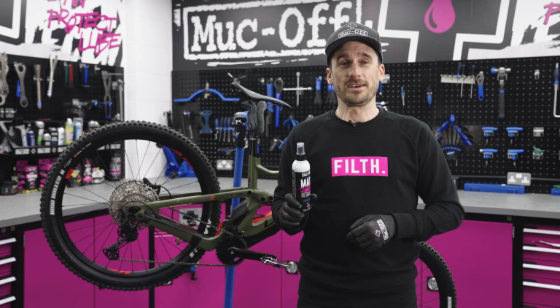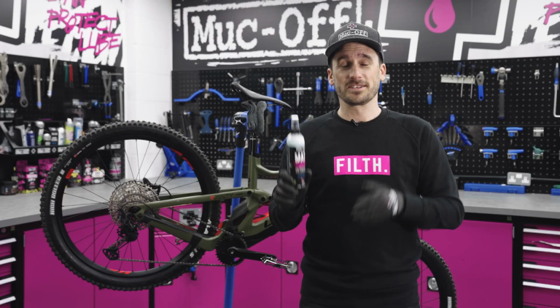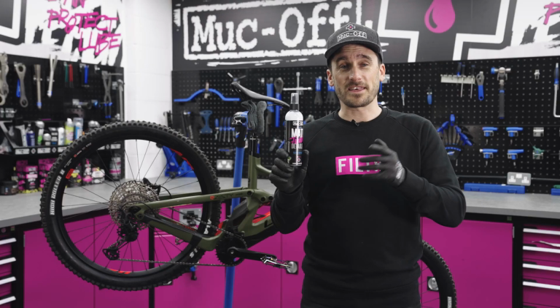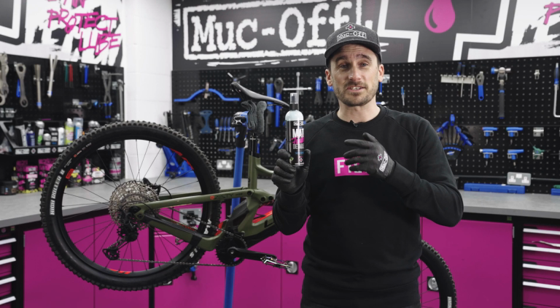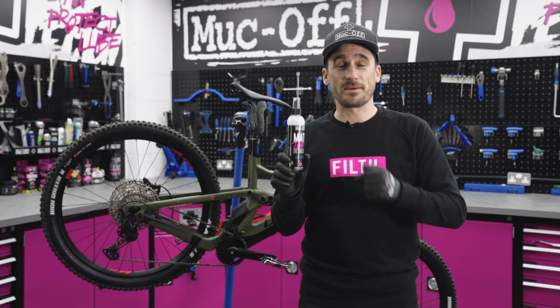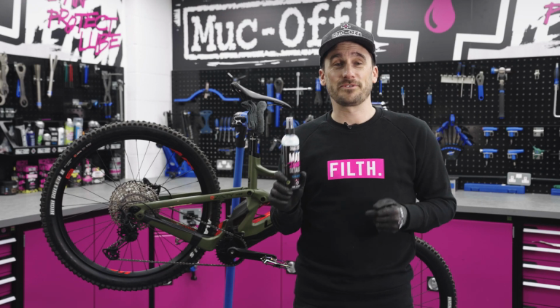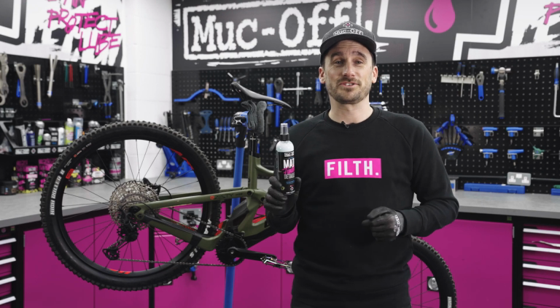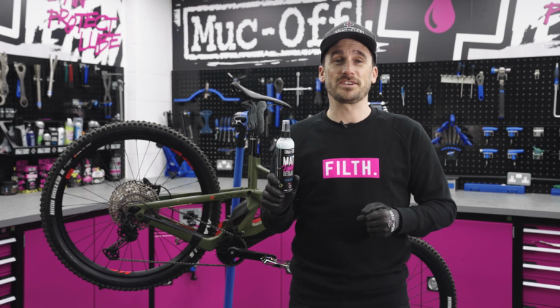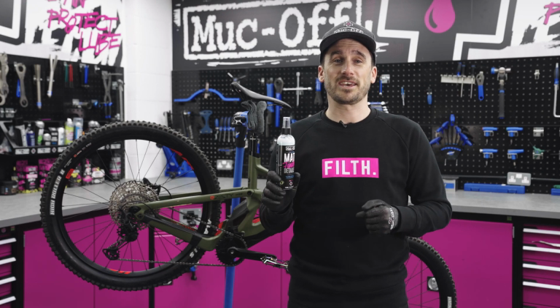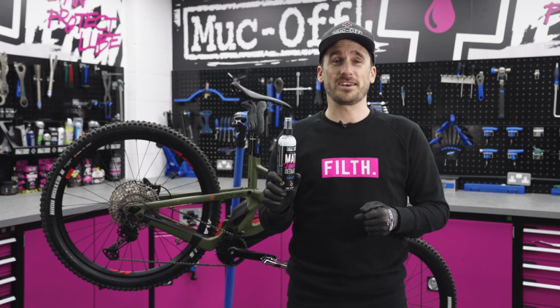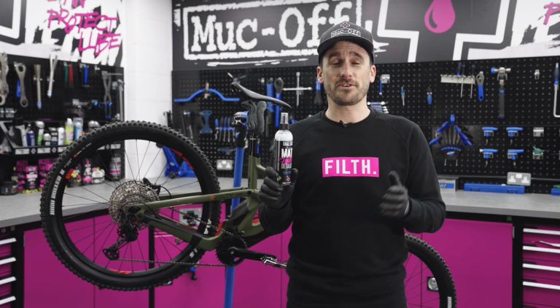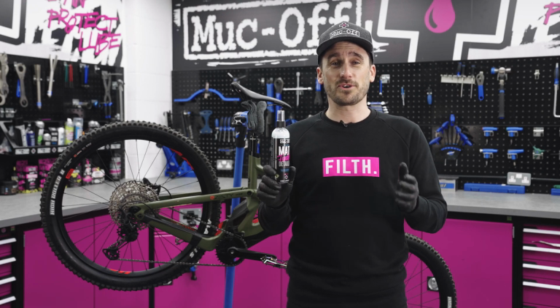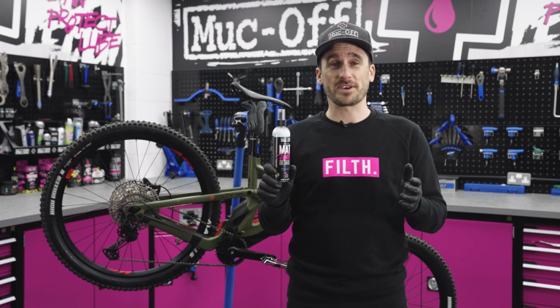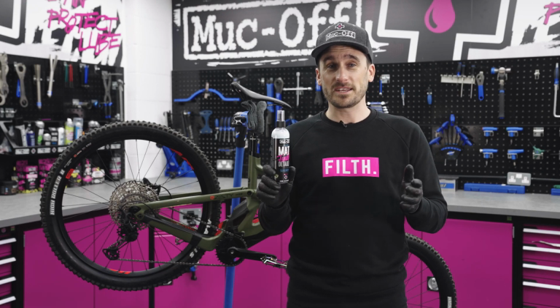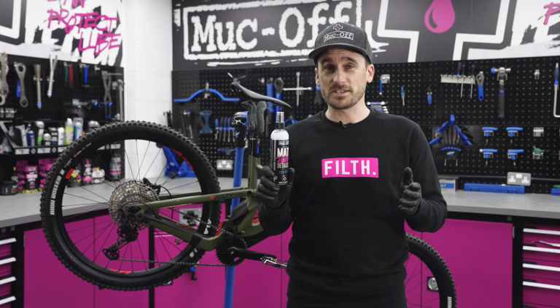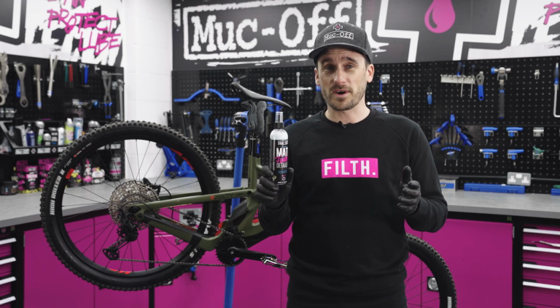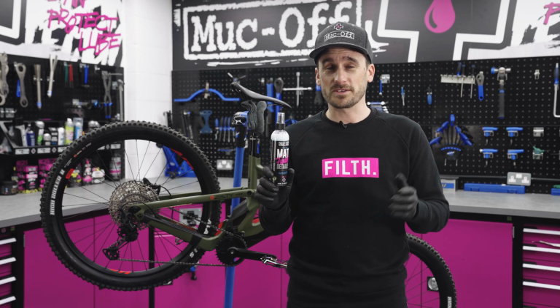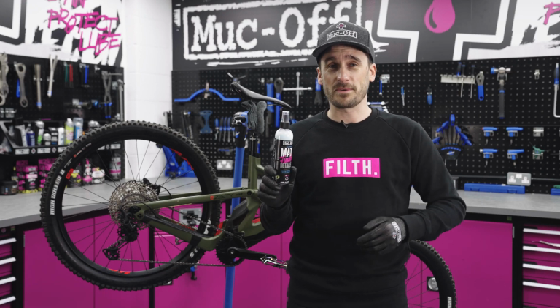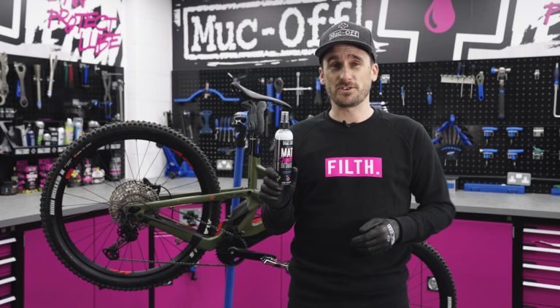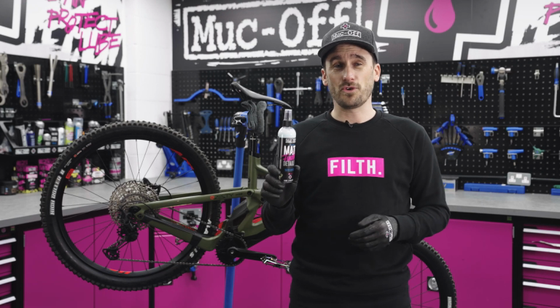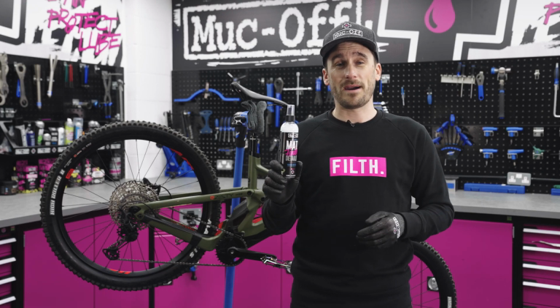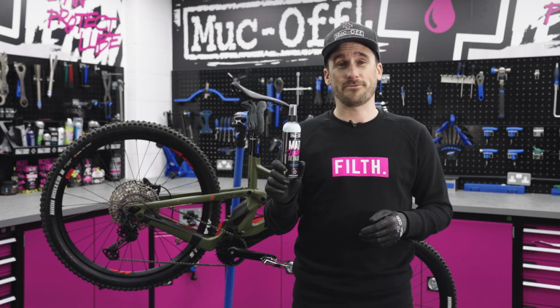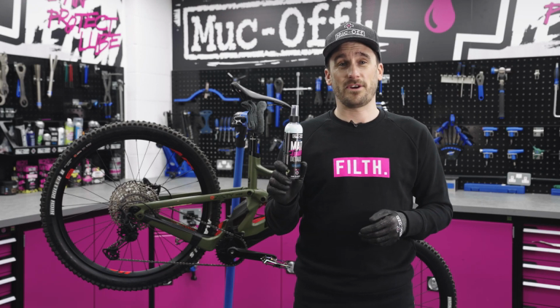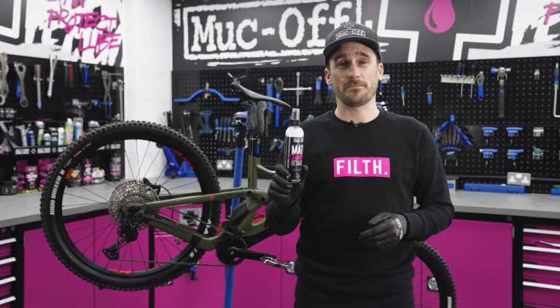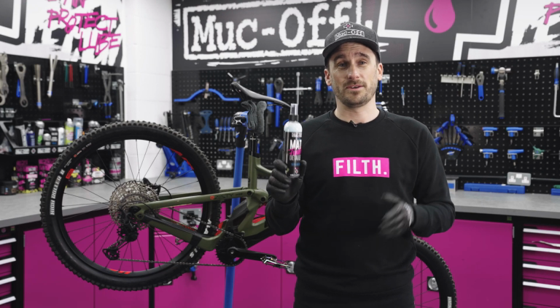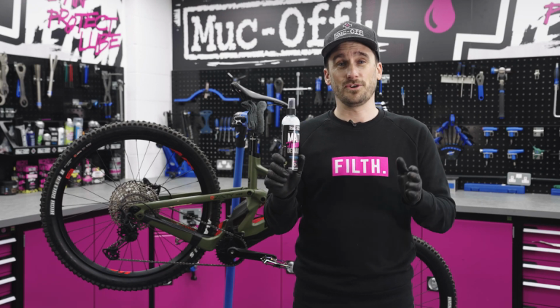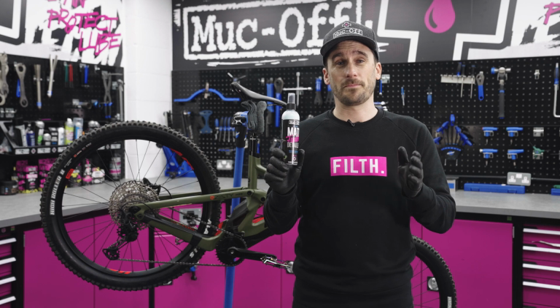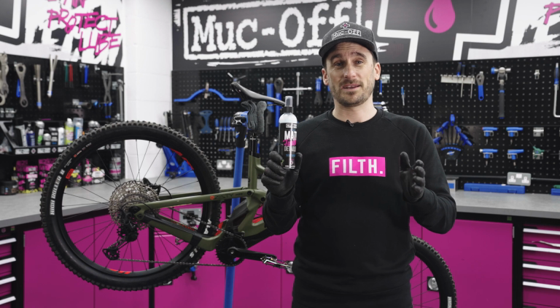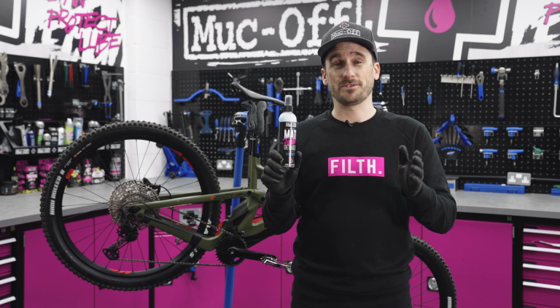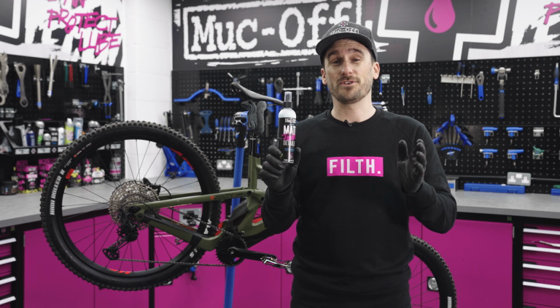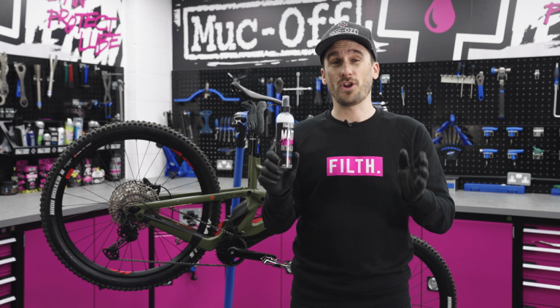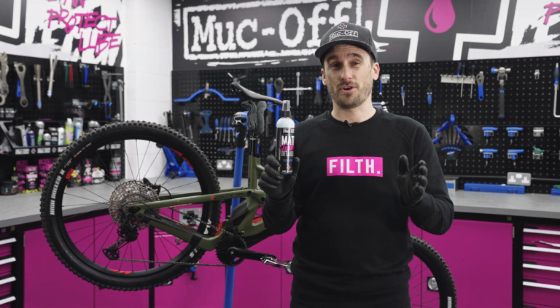So that is the matte finish detailer — a very quick and easy way to make your matte frame look better for longer.